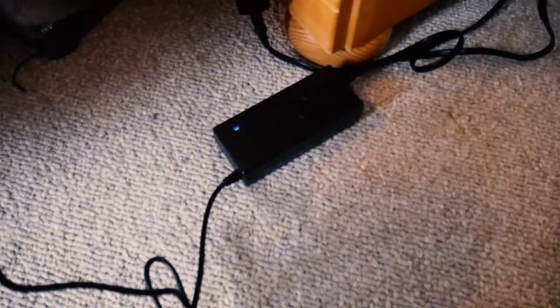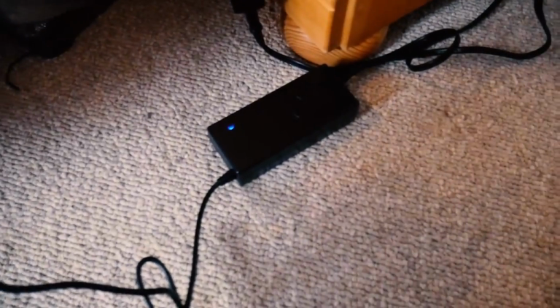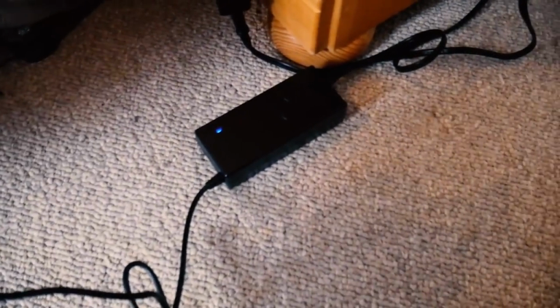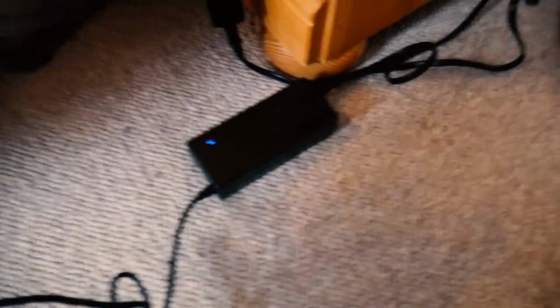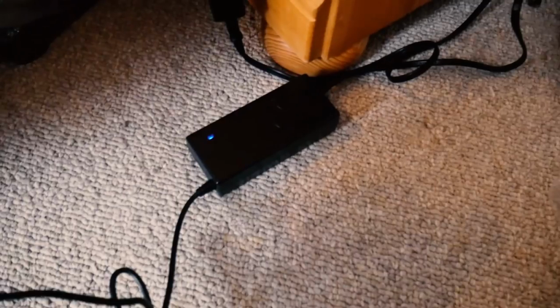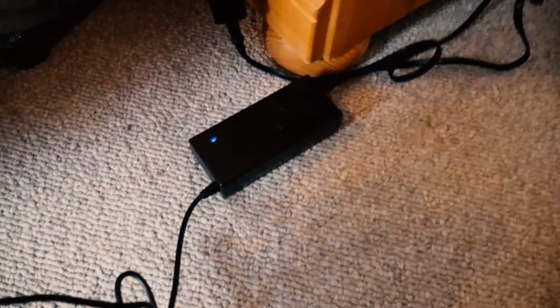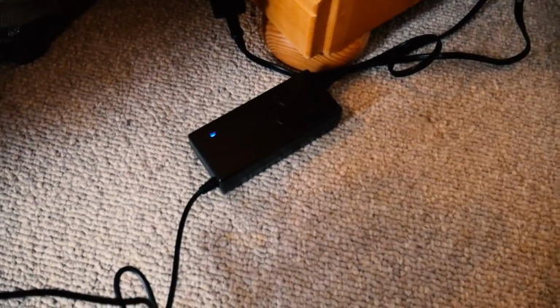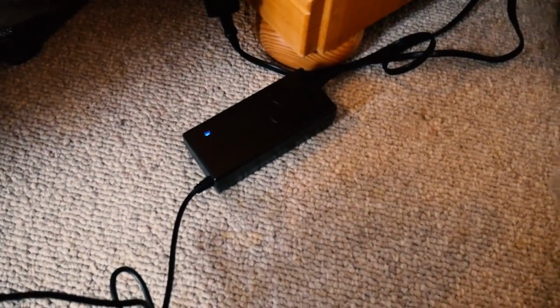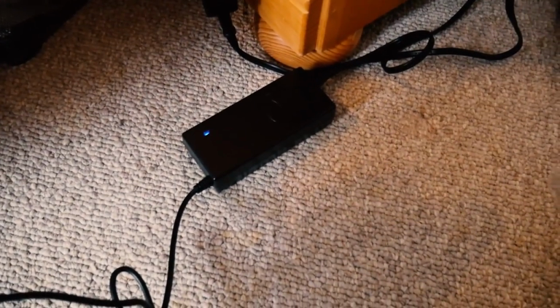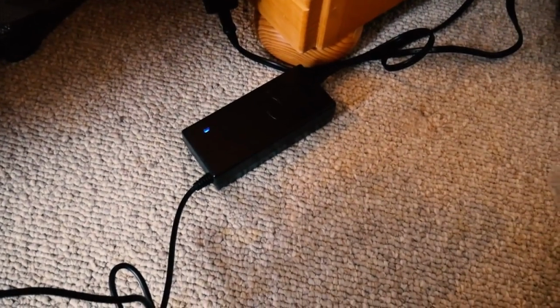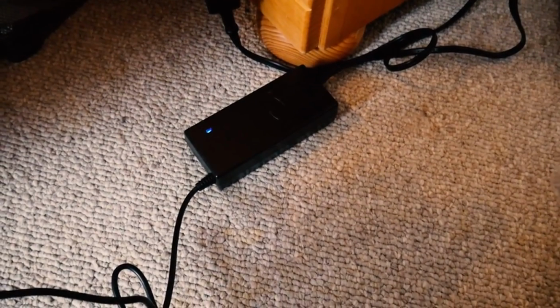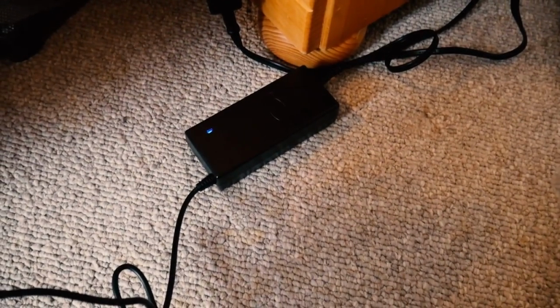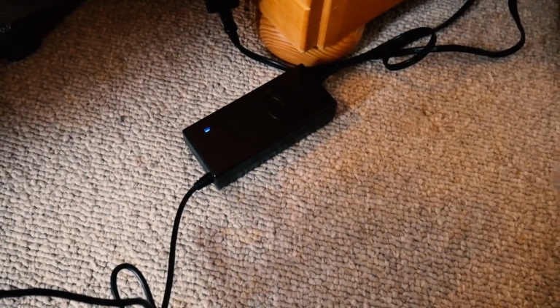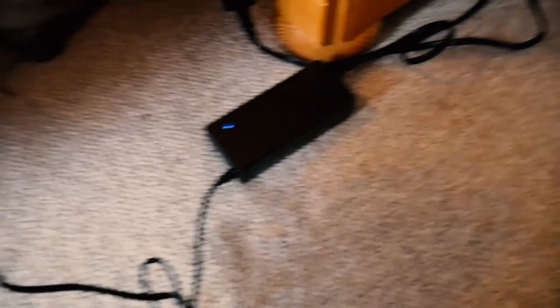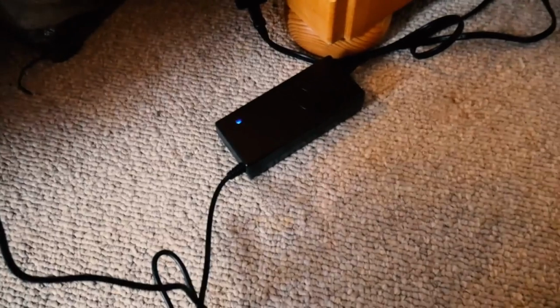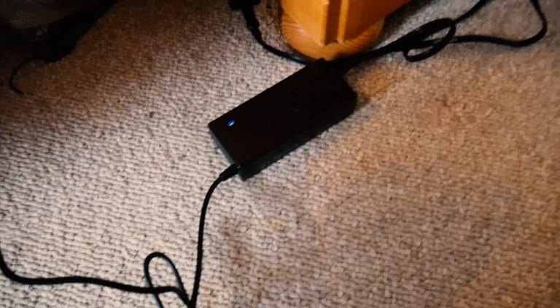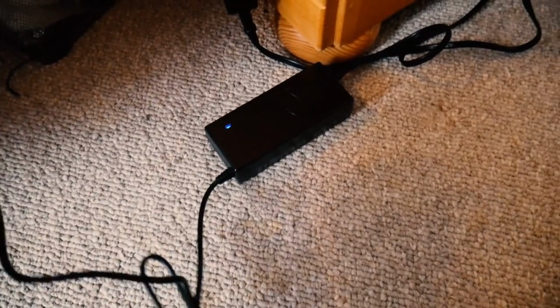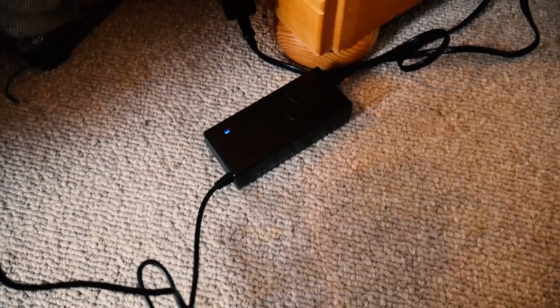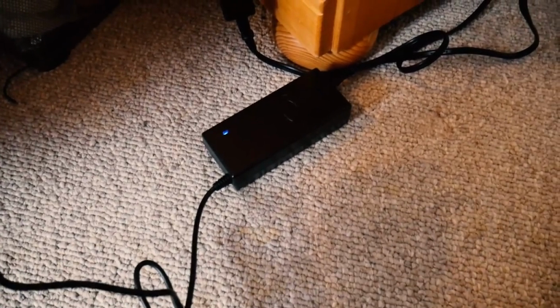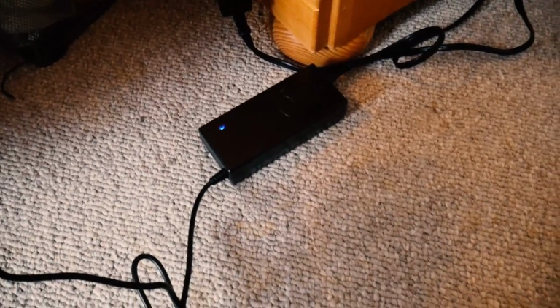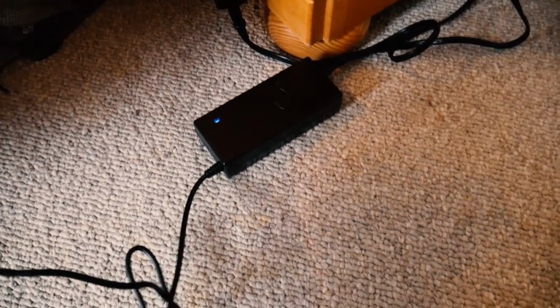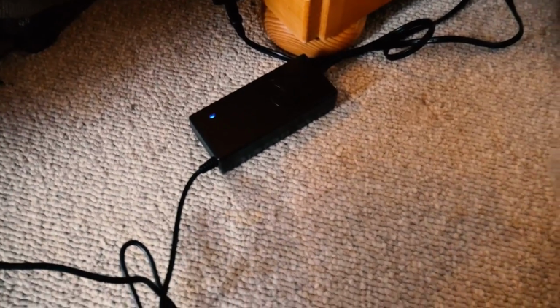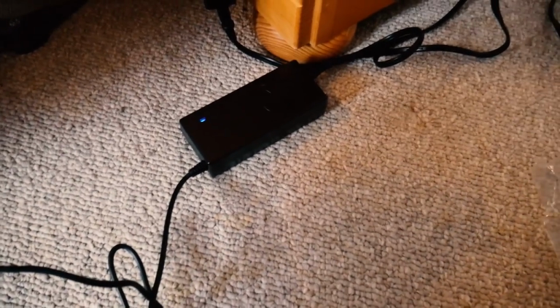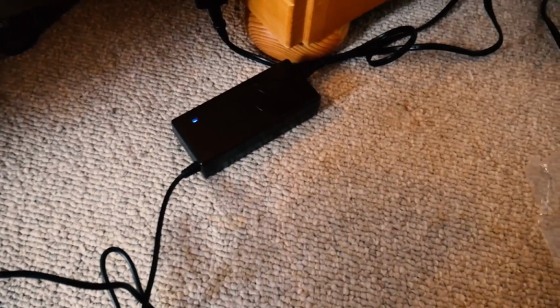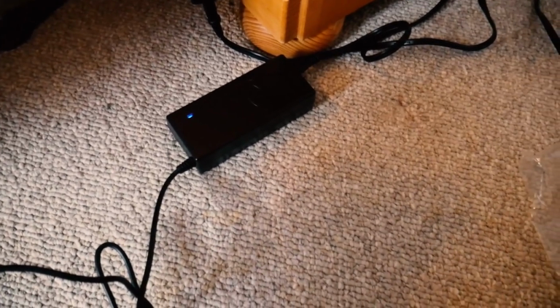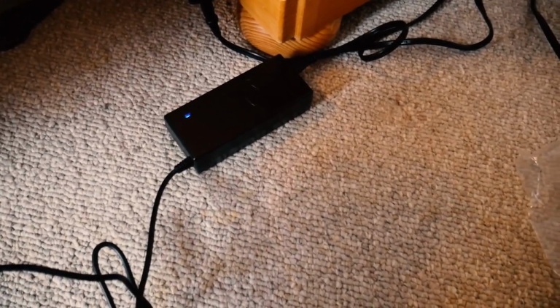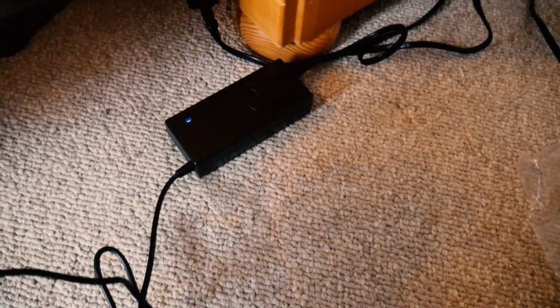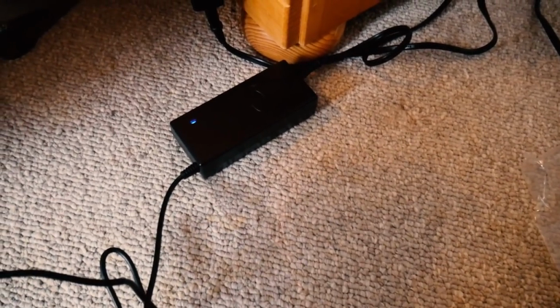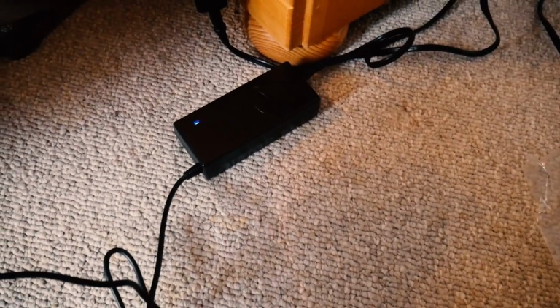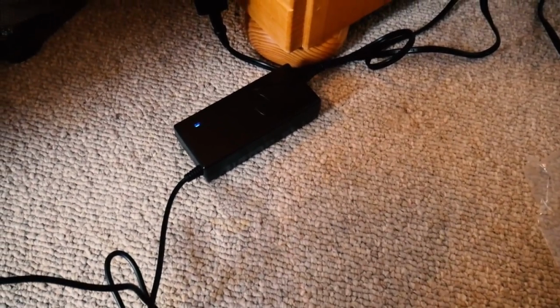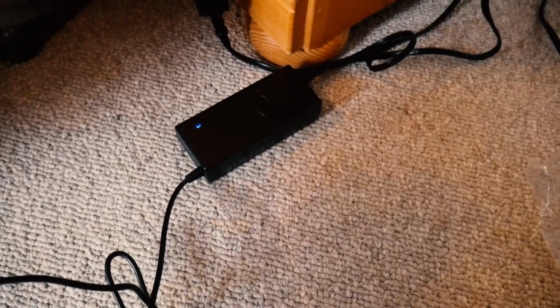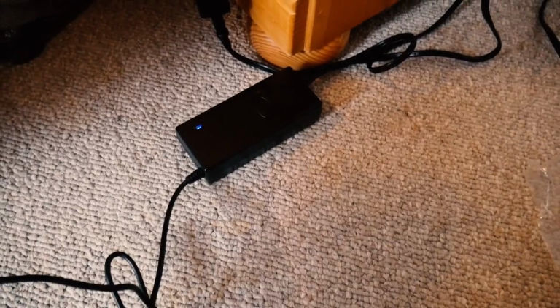Once it's red, it means it's charging. Once it's blue, it basically just means that it's there, just kind of waiting for you to charge it.